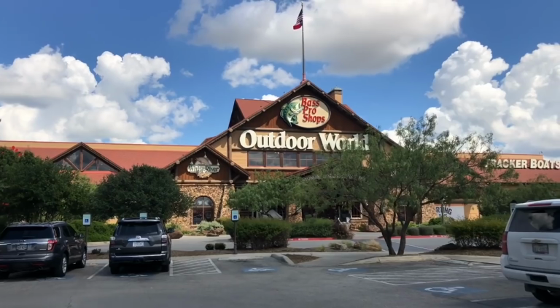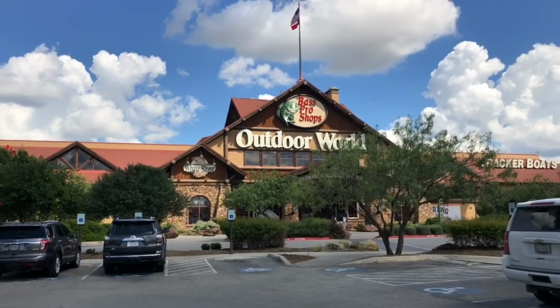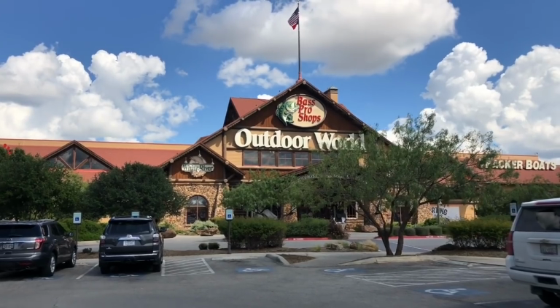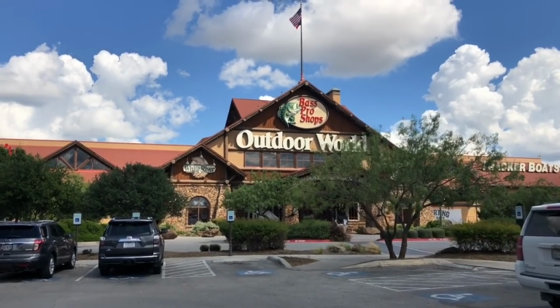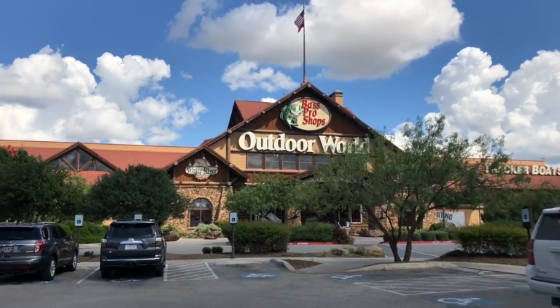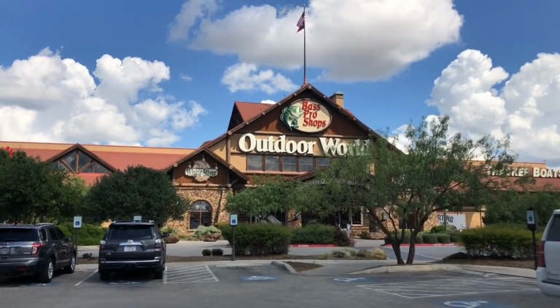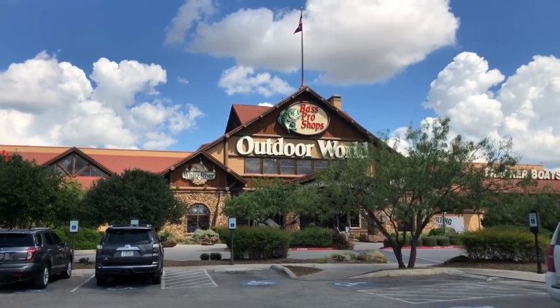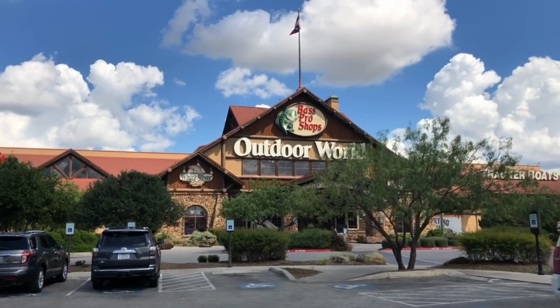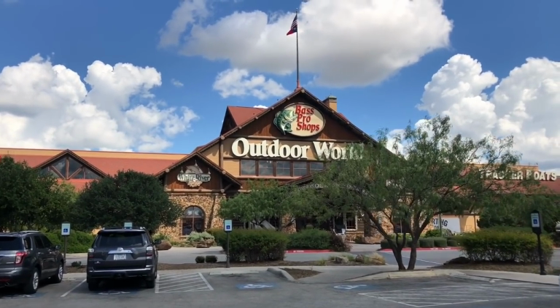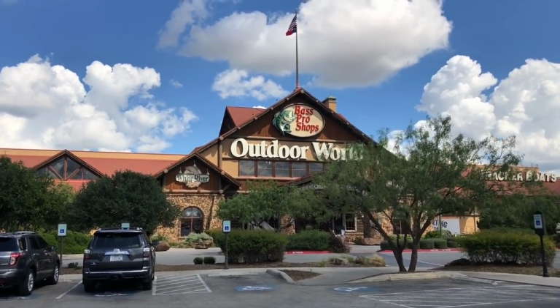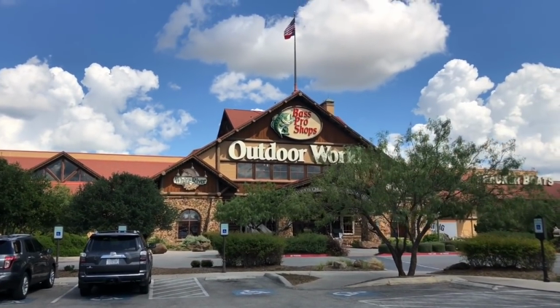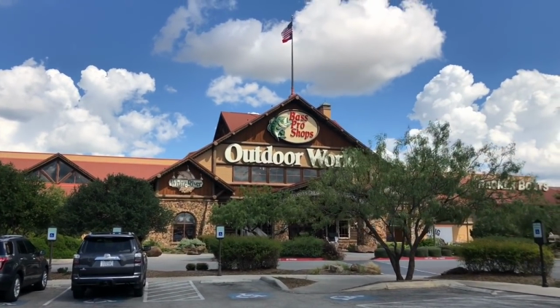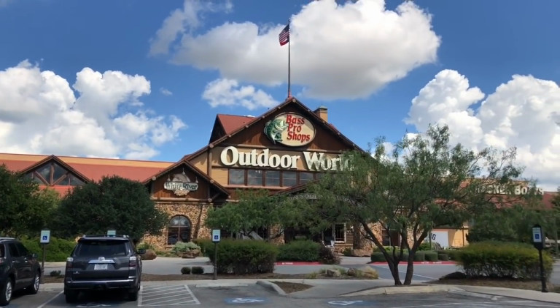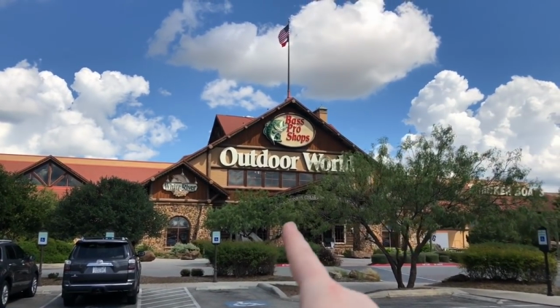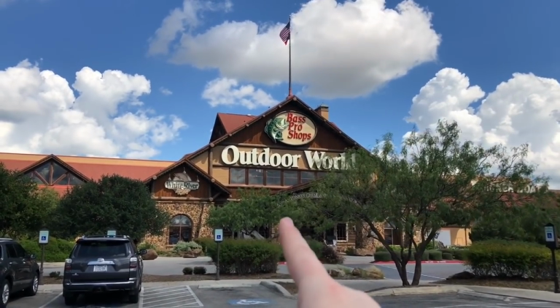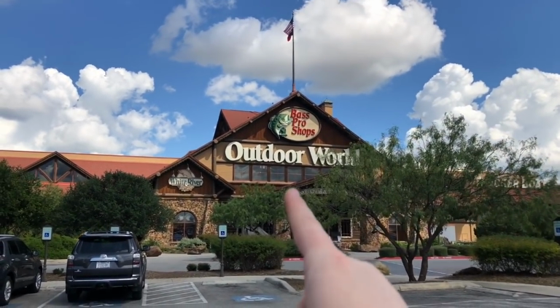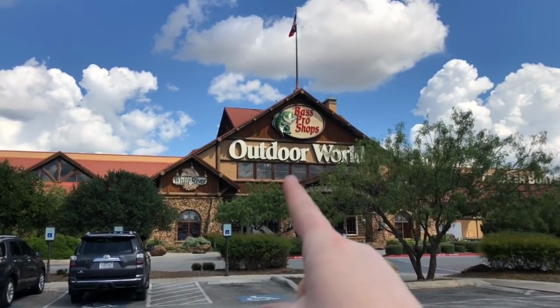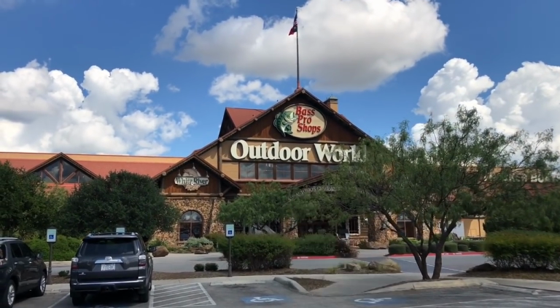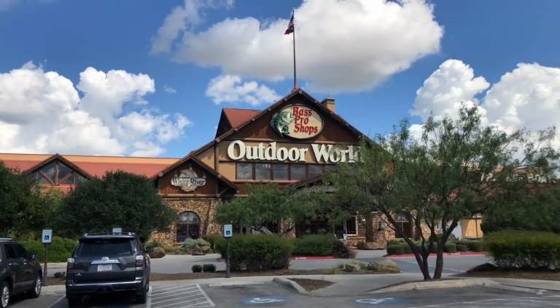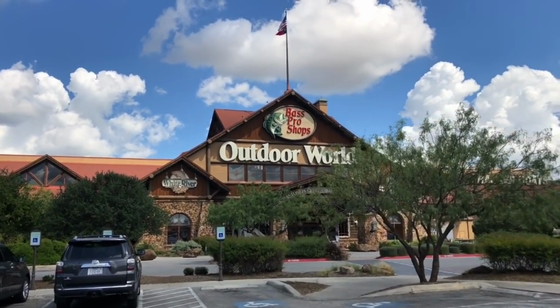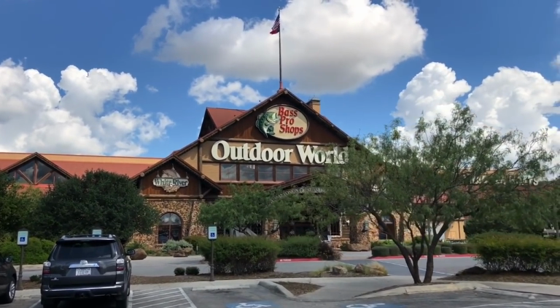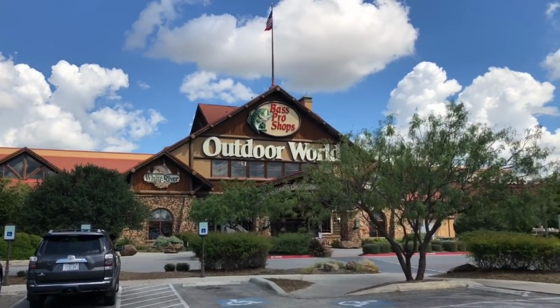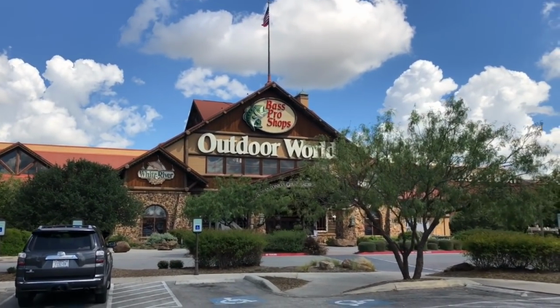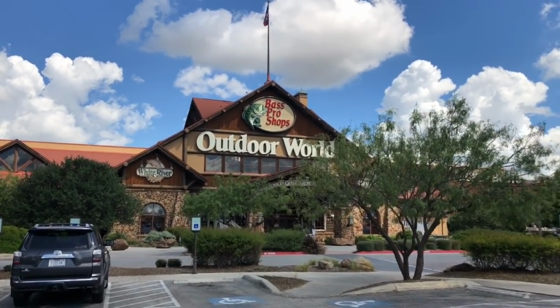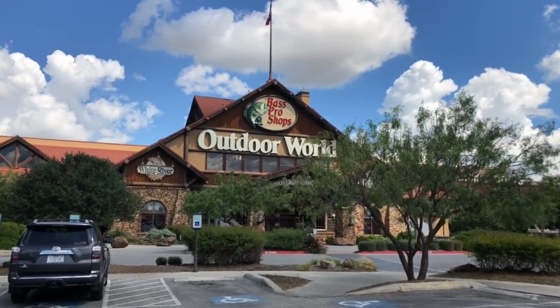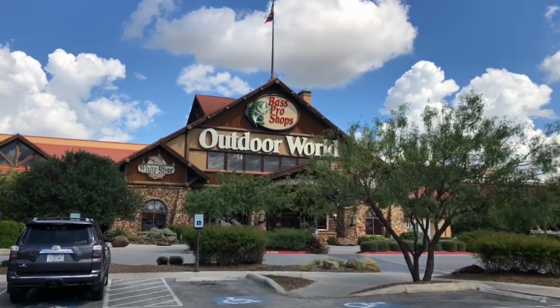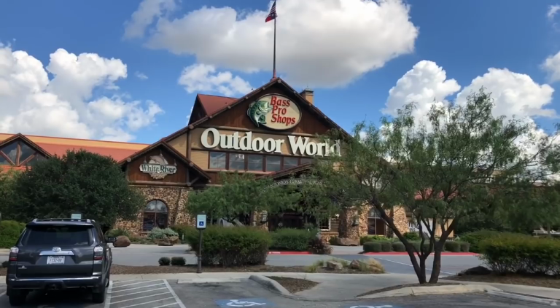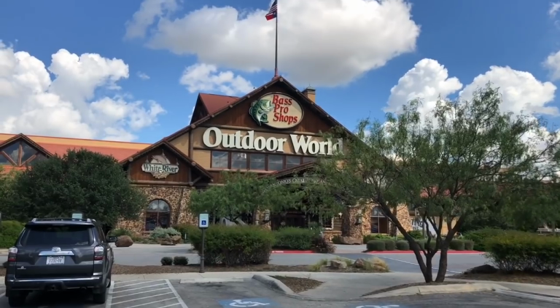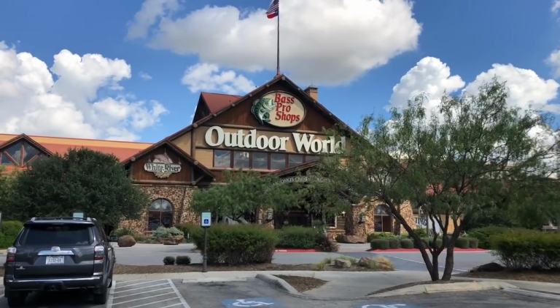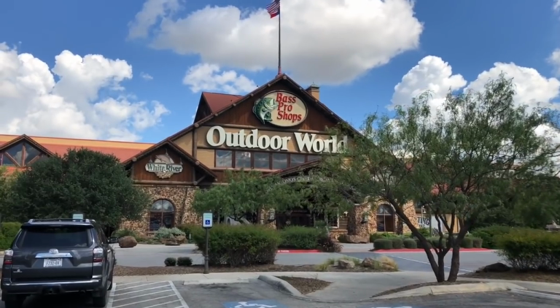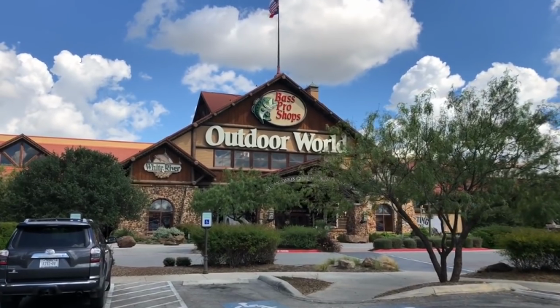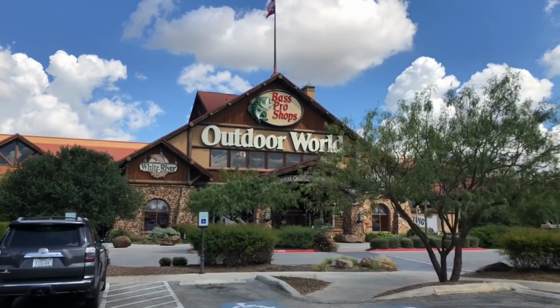Hello YouTube, it is Chris here and in today's episode we're going to Bass Pro Shop and we're going to see what kind of awesome deals they have this week.